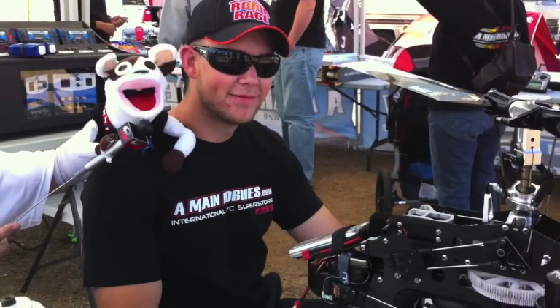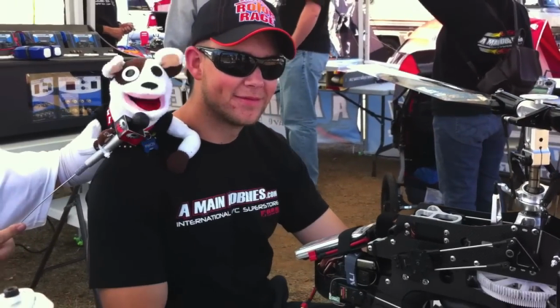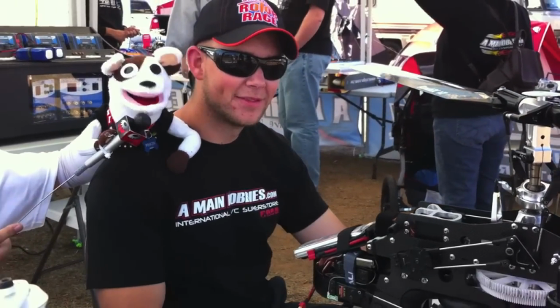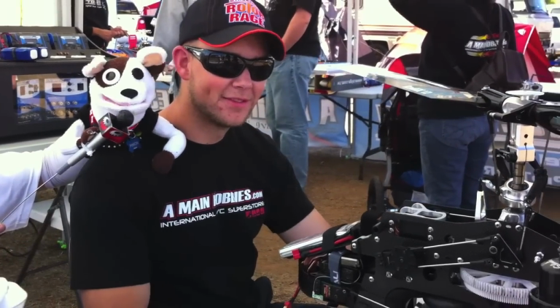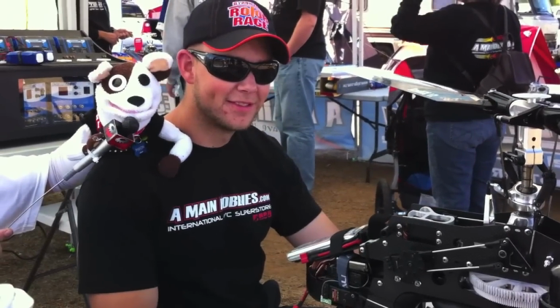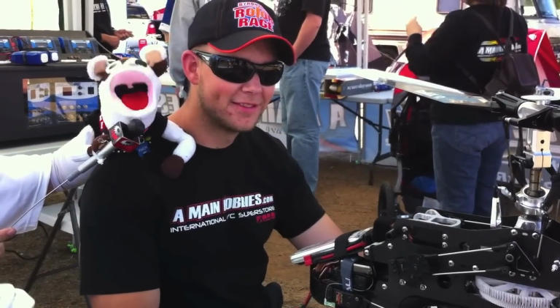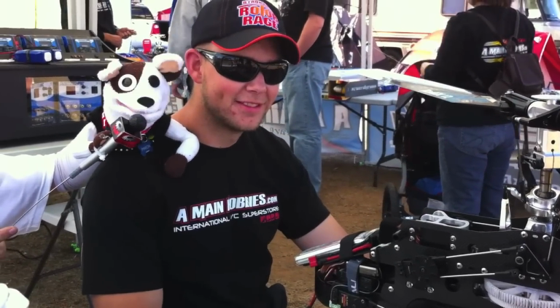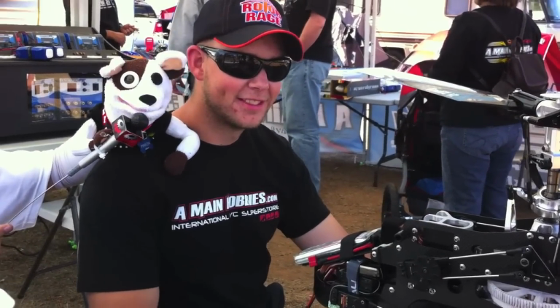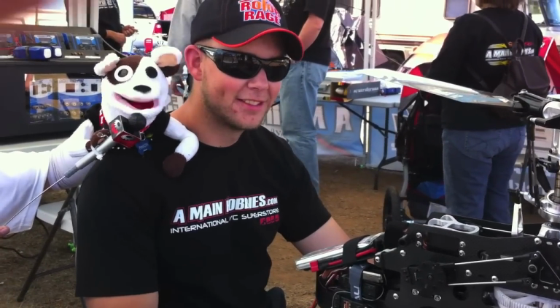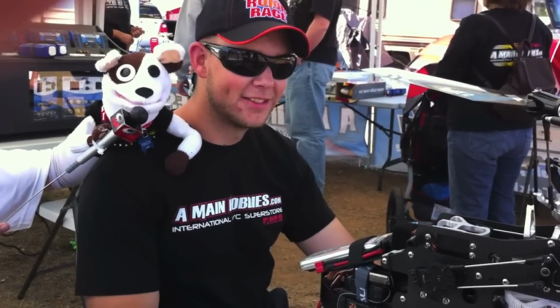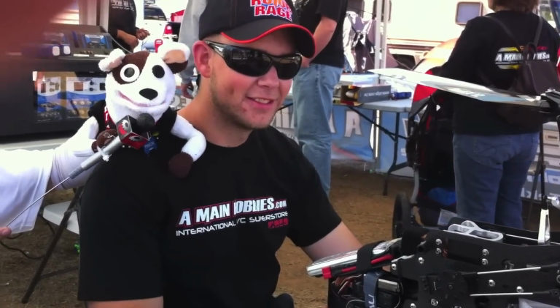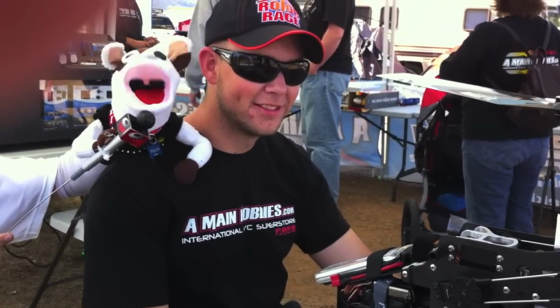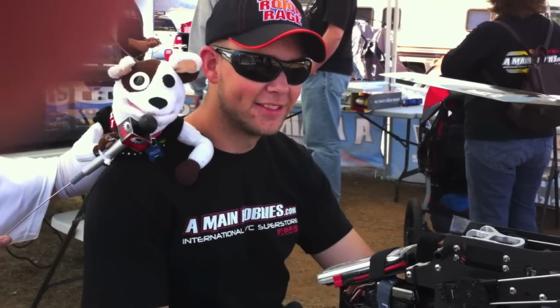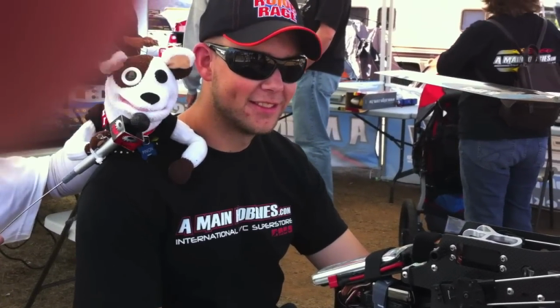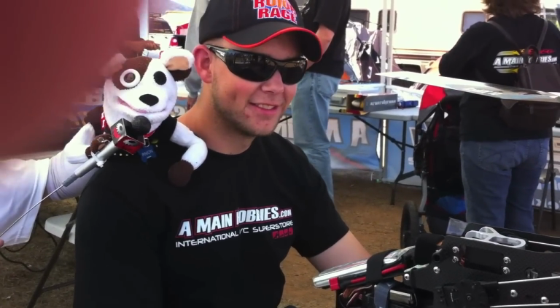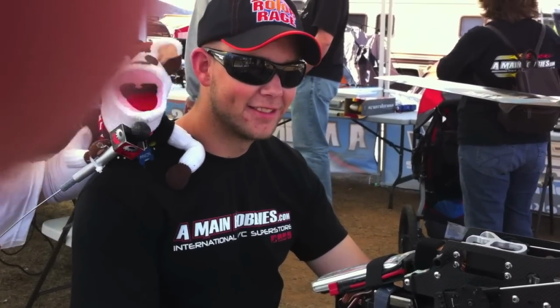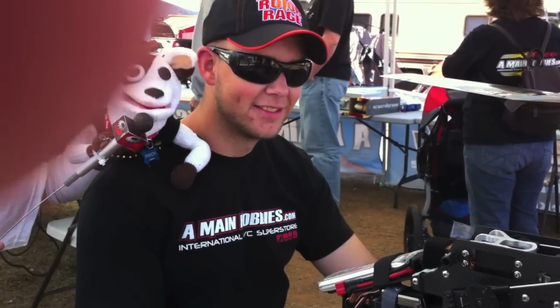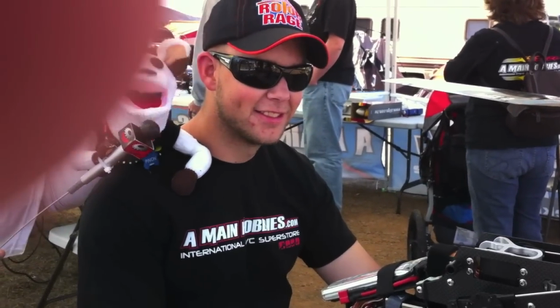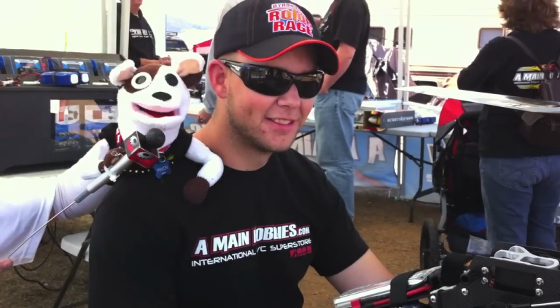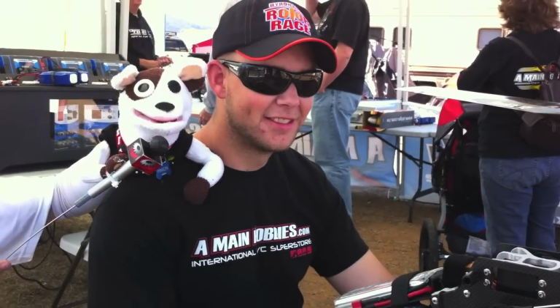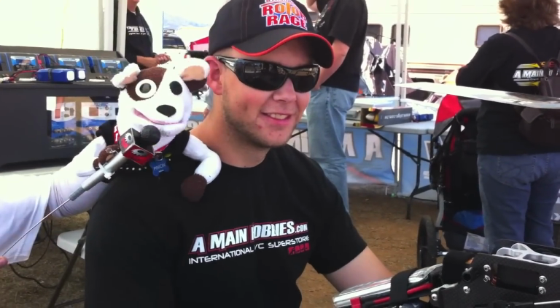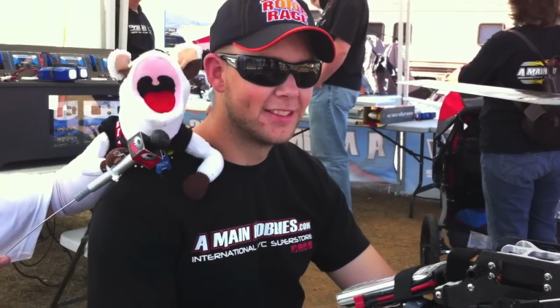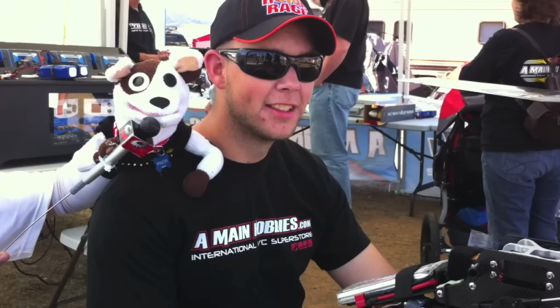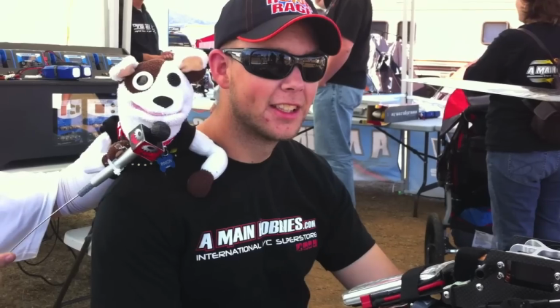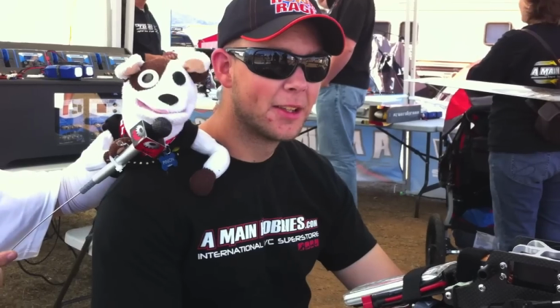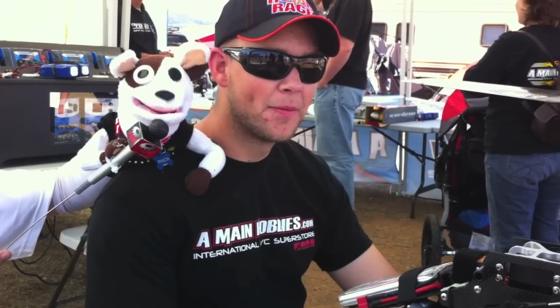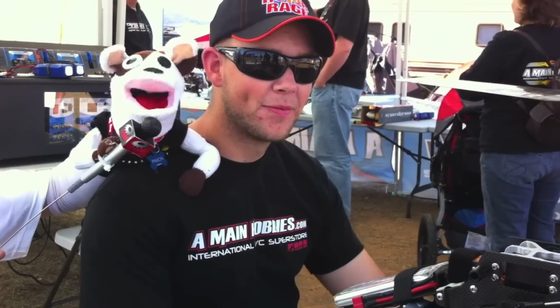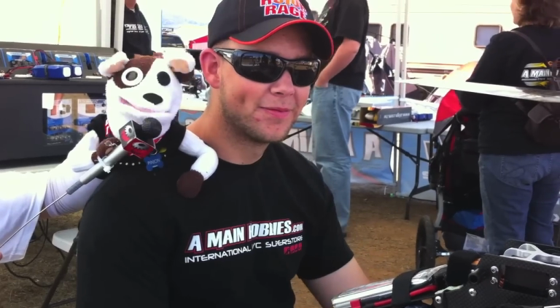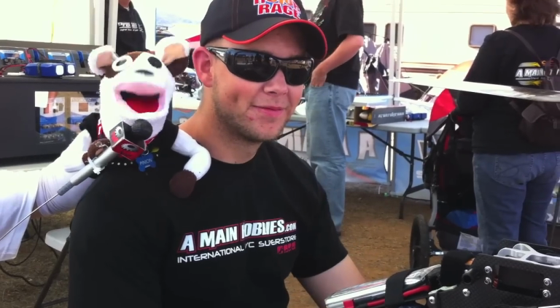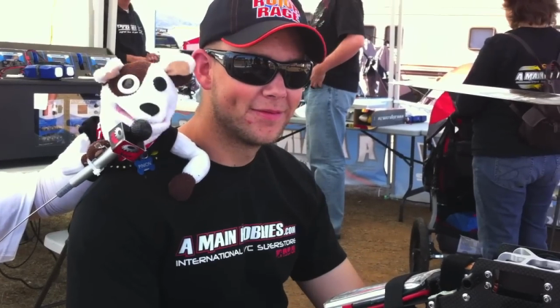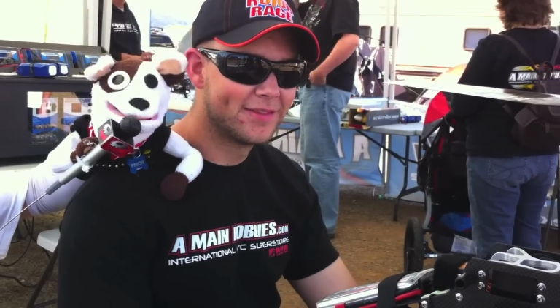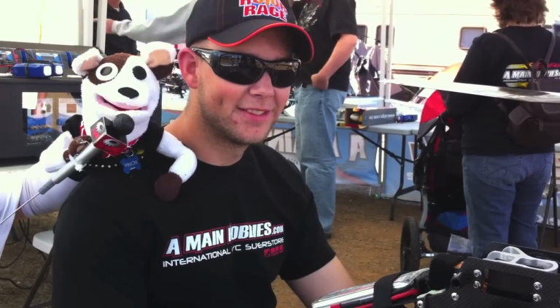This is Pinyon in 3, 2, 1. This is Pinyon, reporting live from the Telefreak Fly-In, Fallbrook, California.